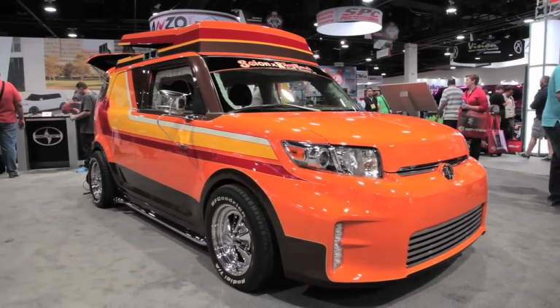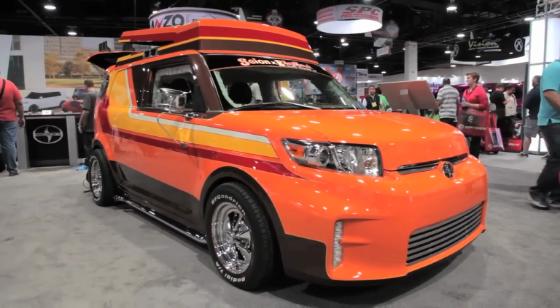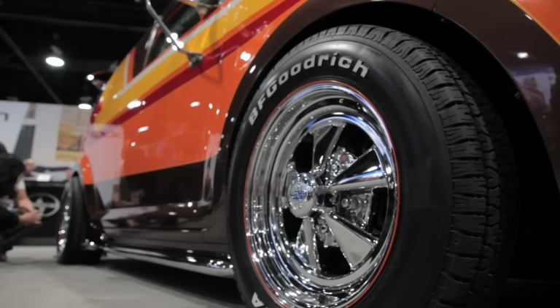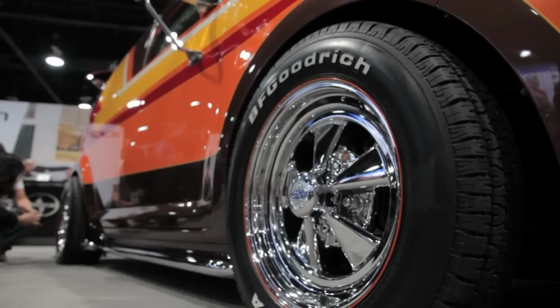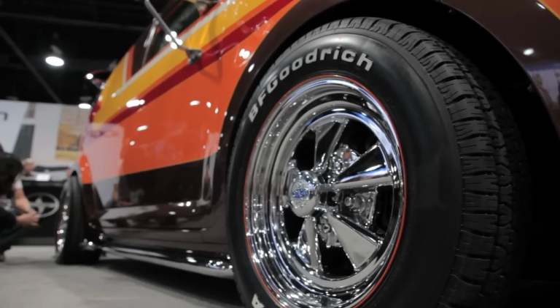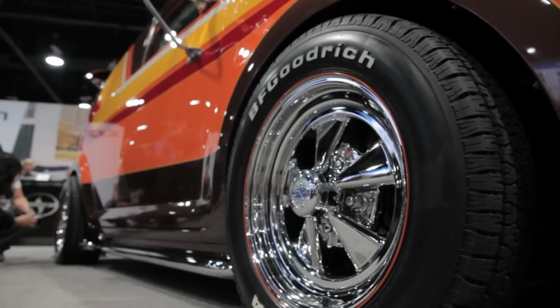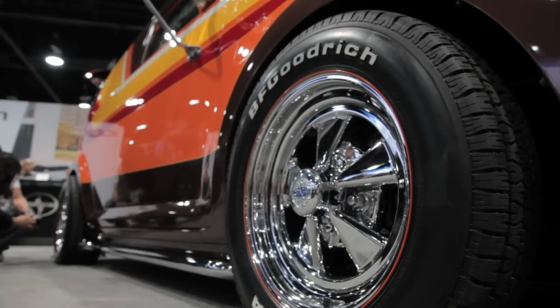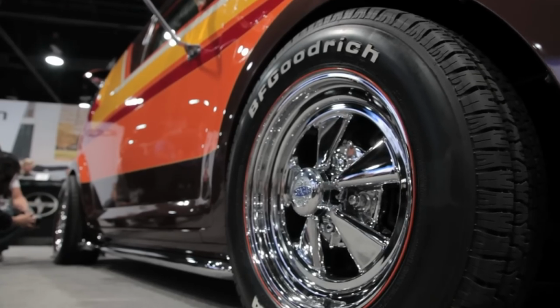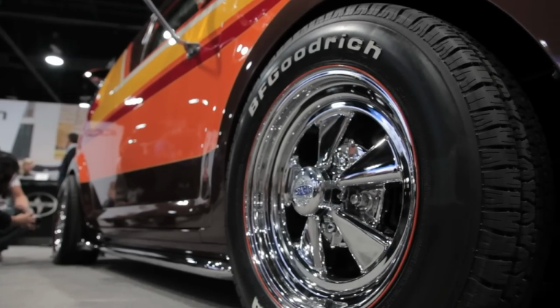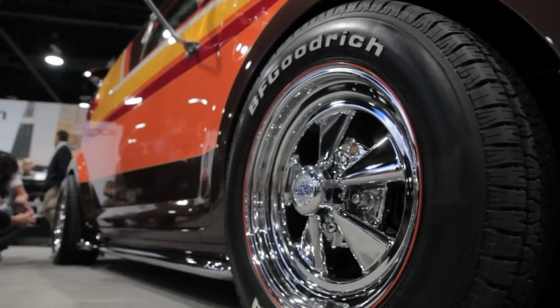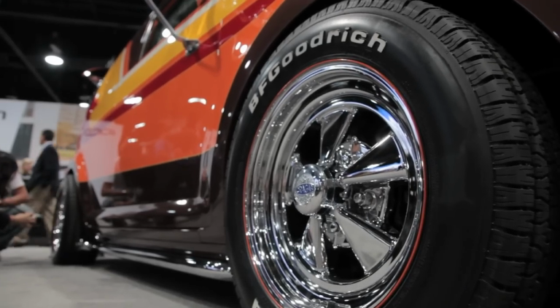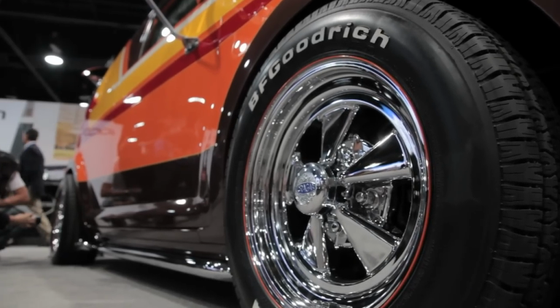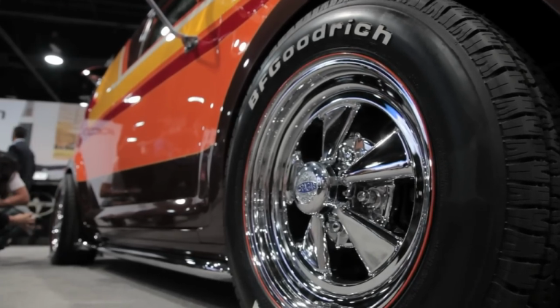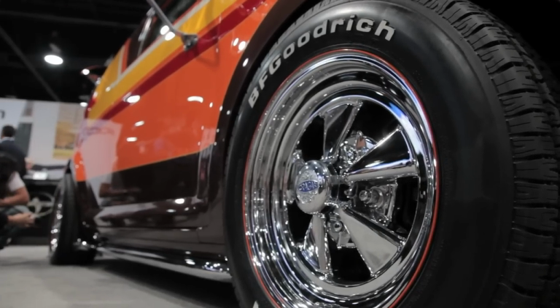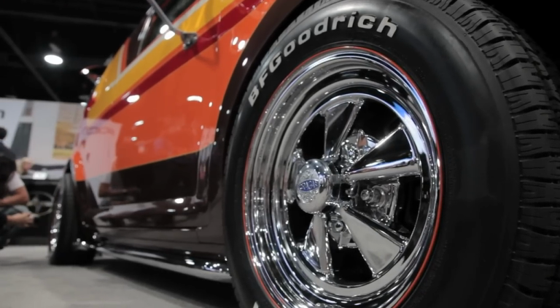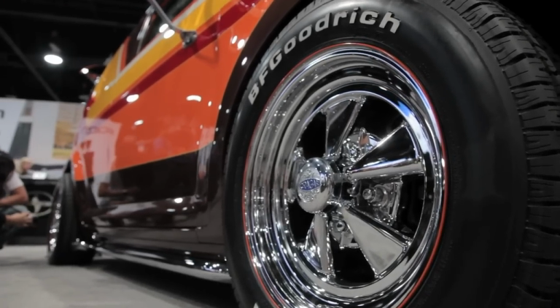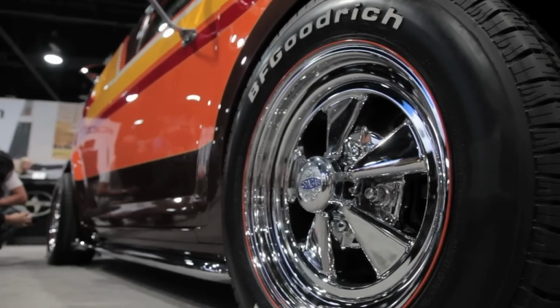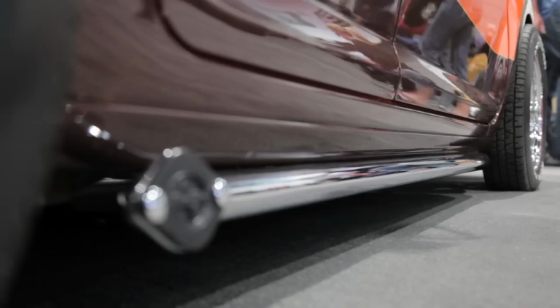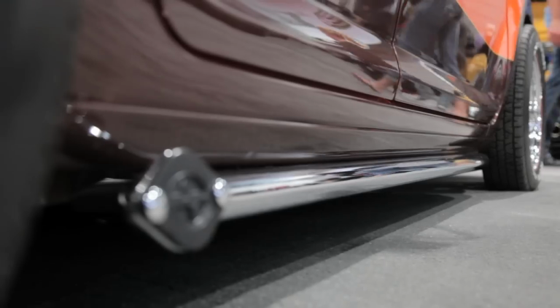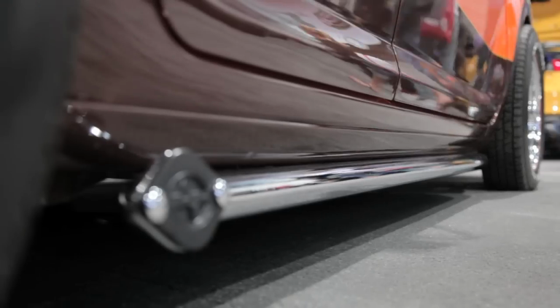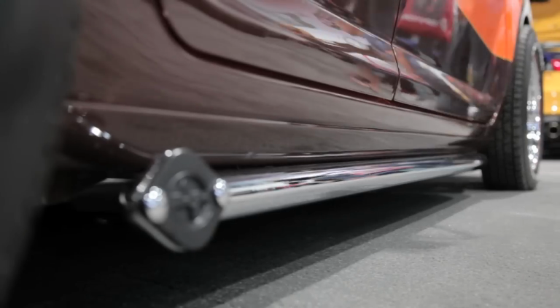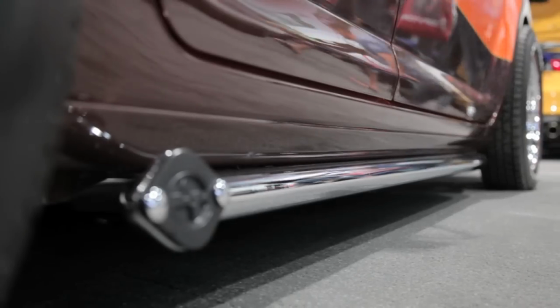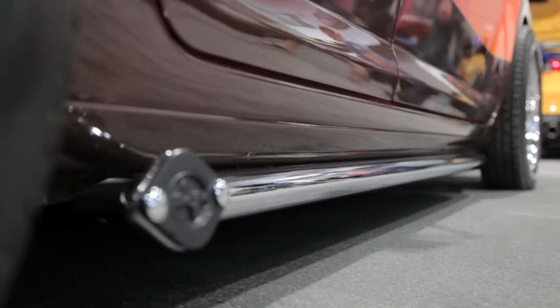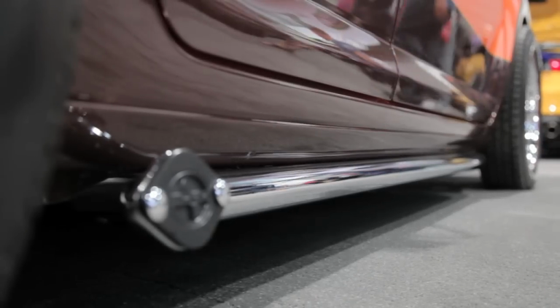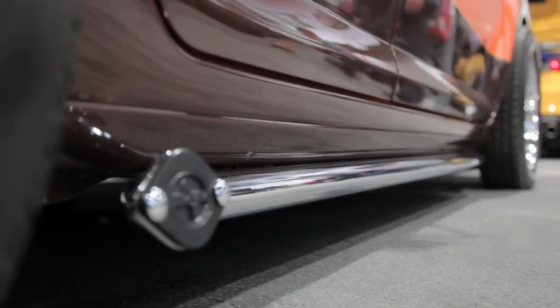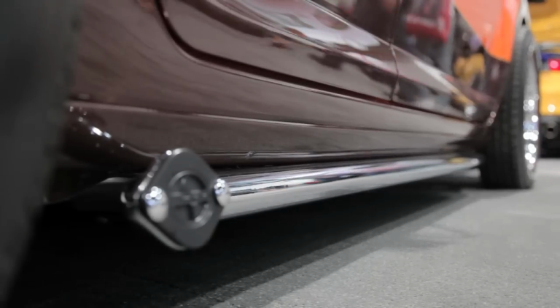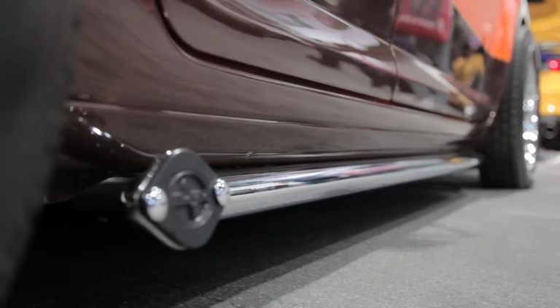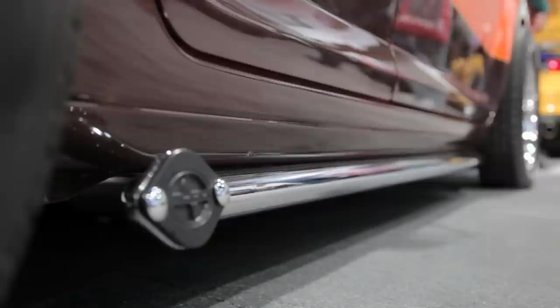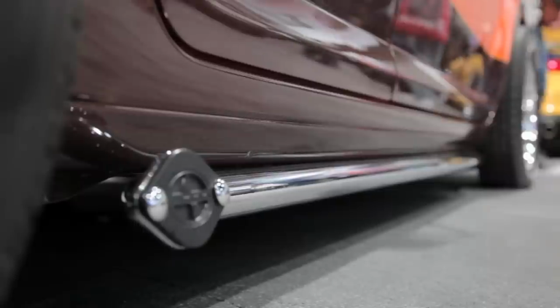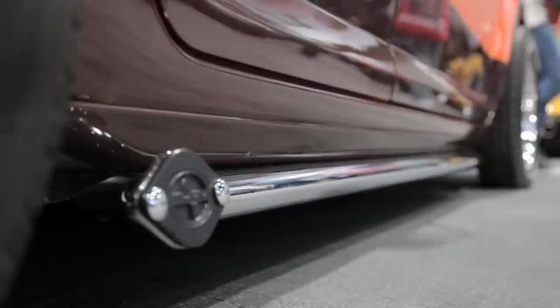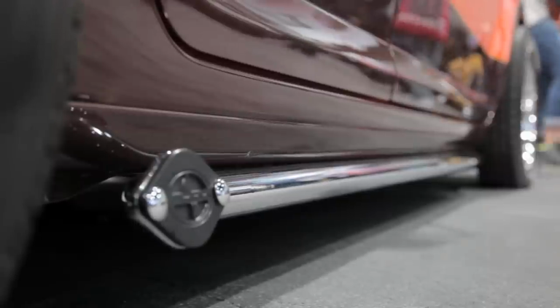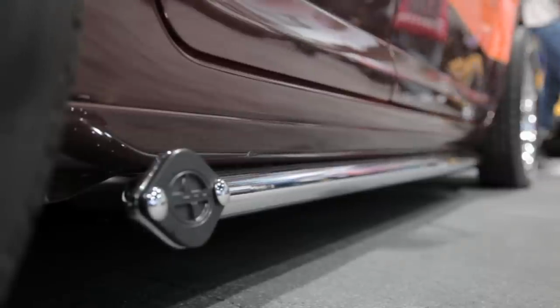Of course there are a set of chrome mag wheels and side dump exhaust, although sadly these ones are fake.